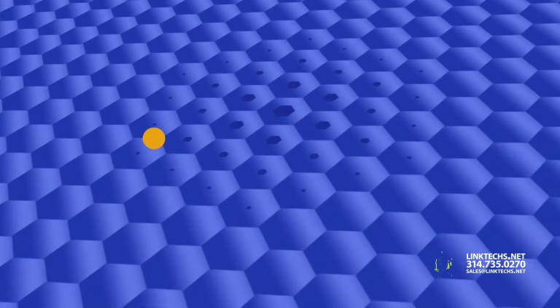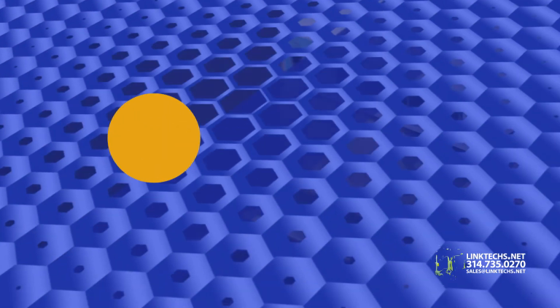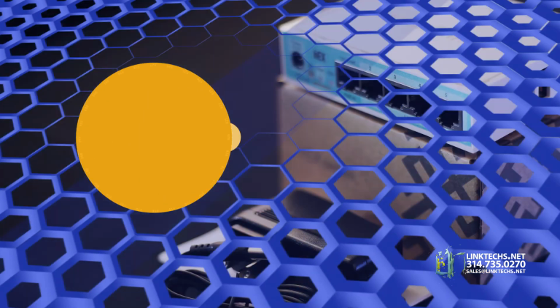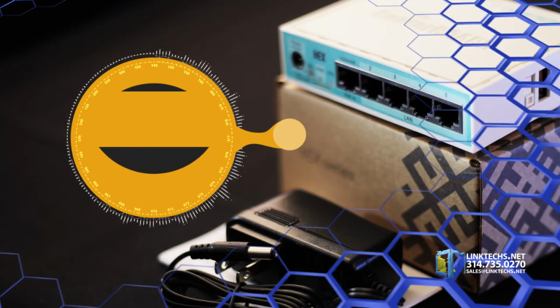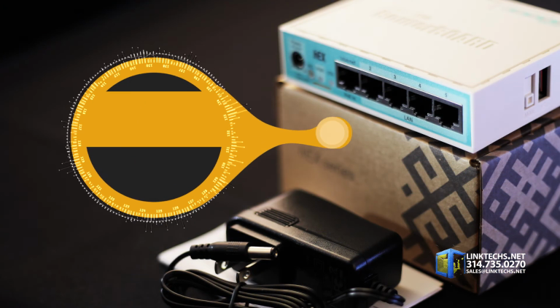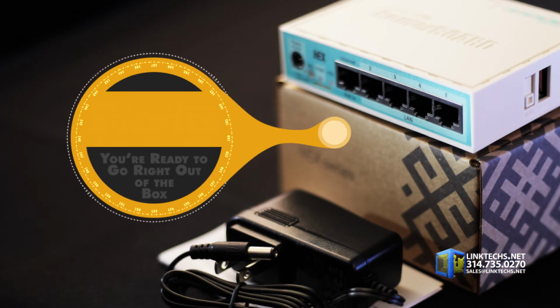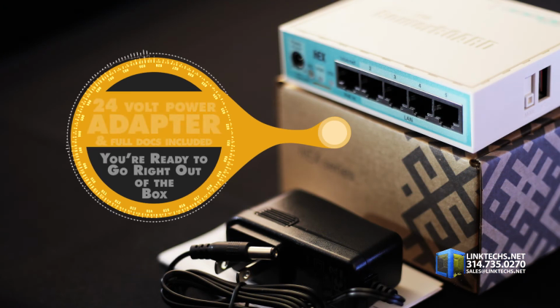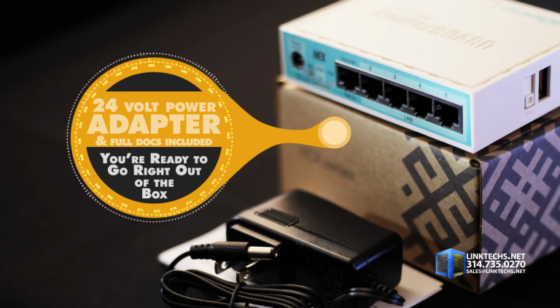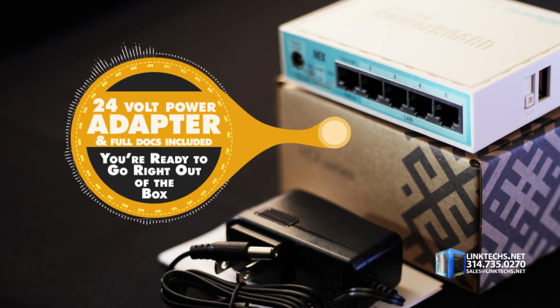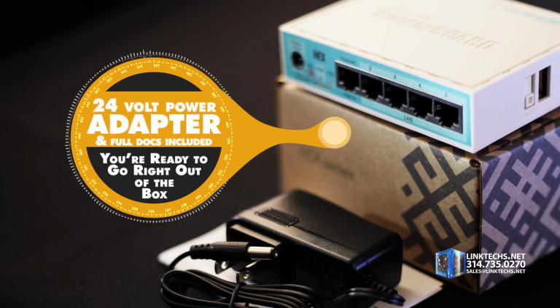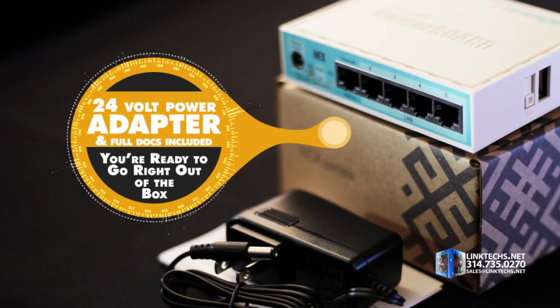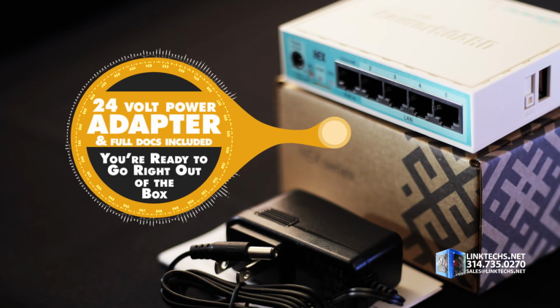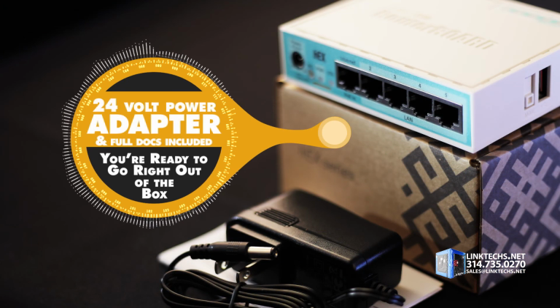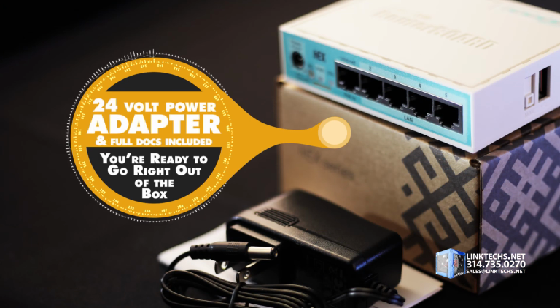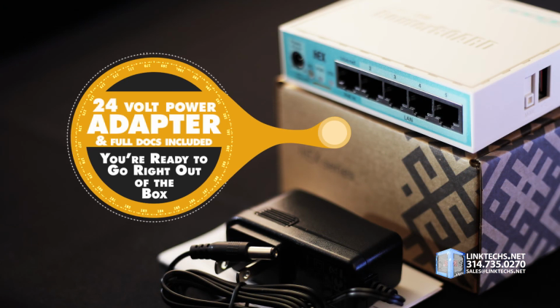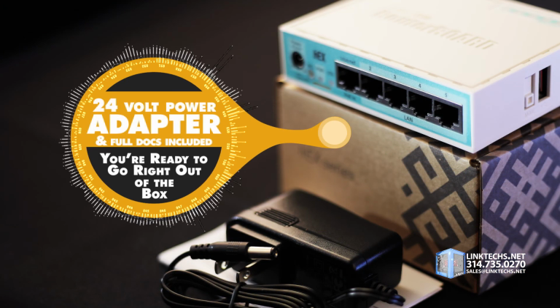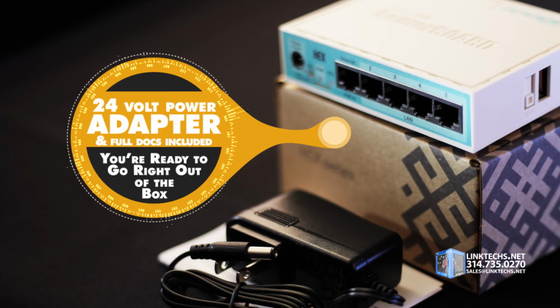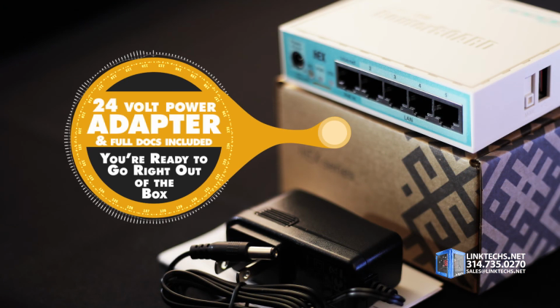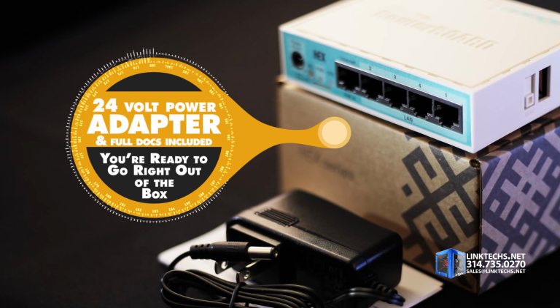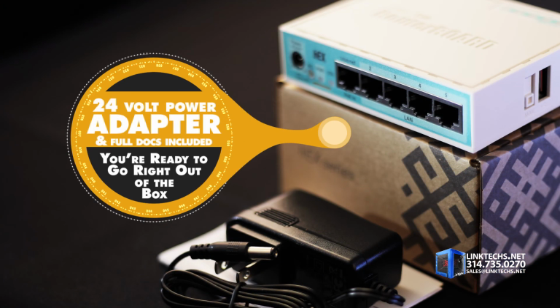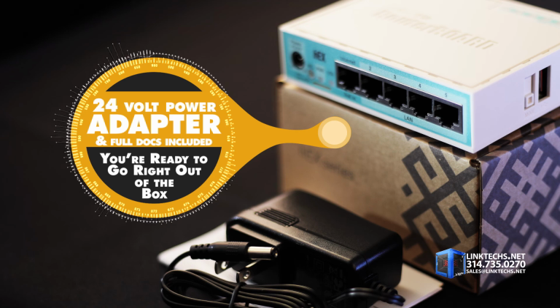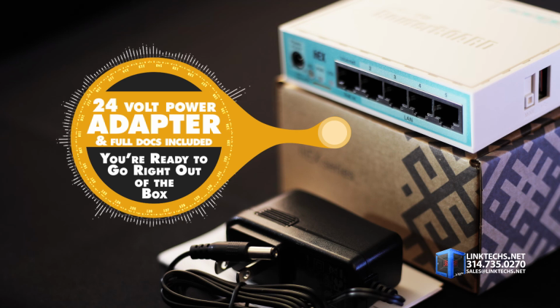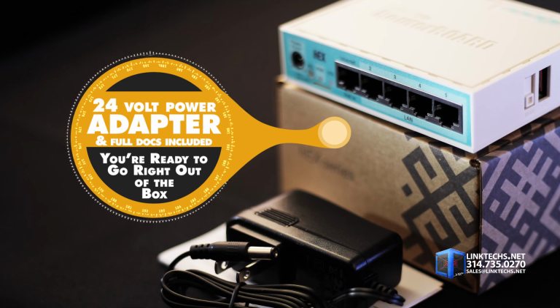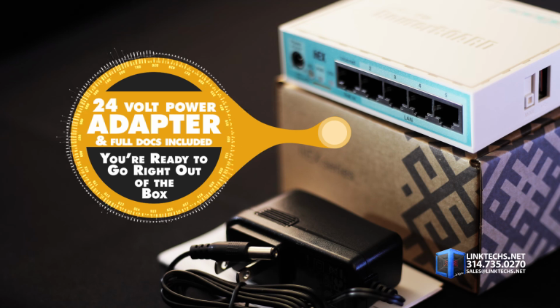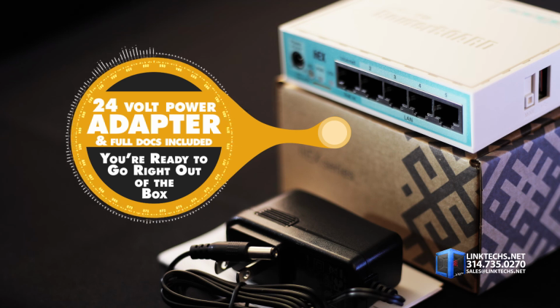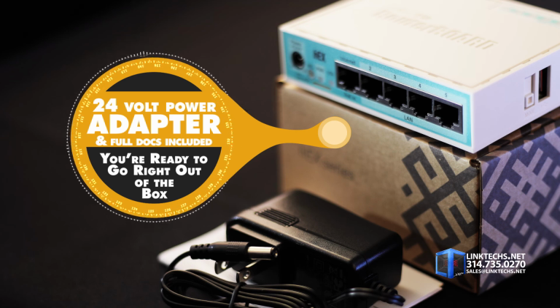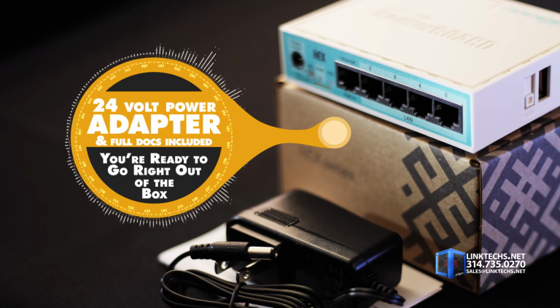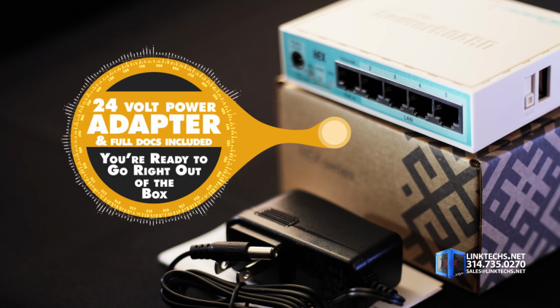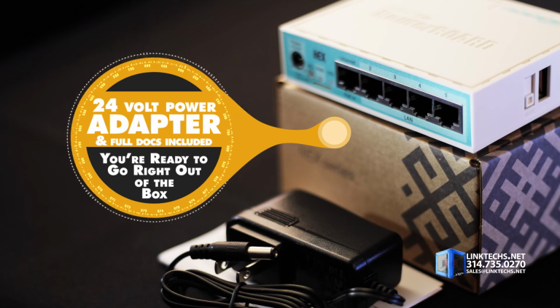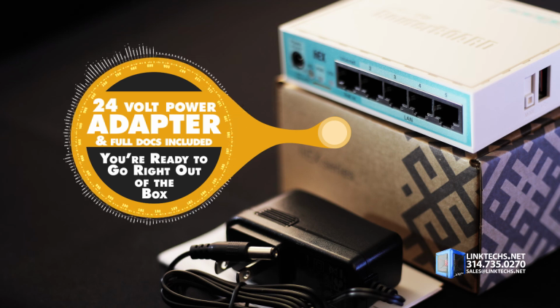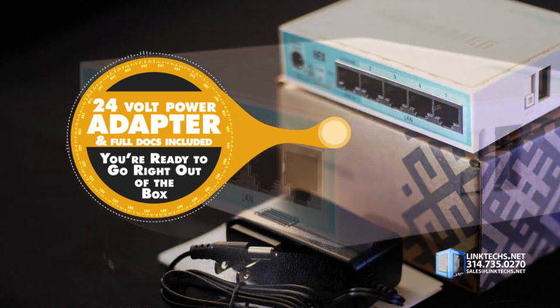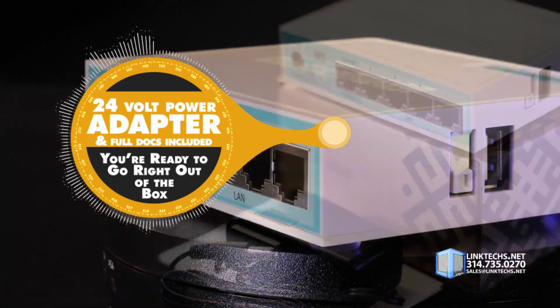Each unit includes a 24-volt power adapter and full documentation, so you're ready to go right out of the box.